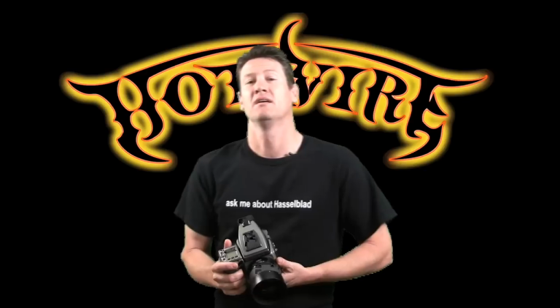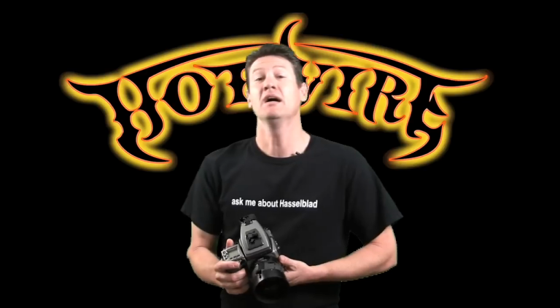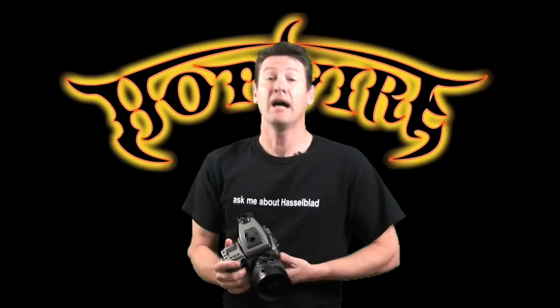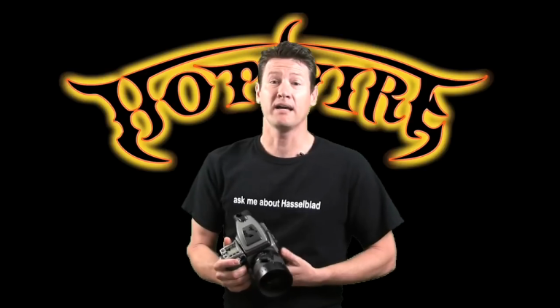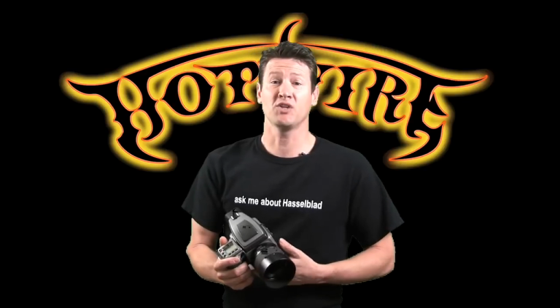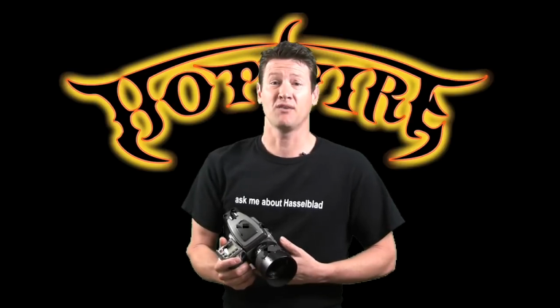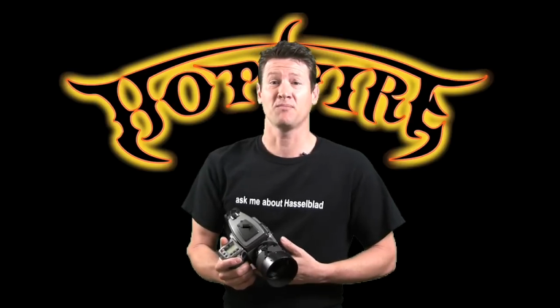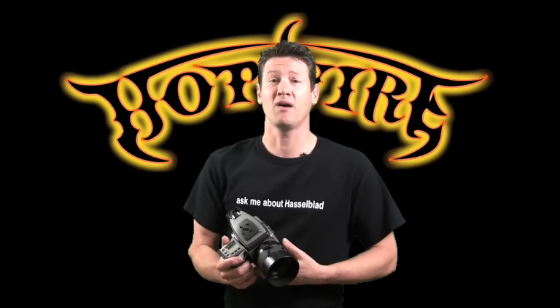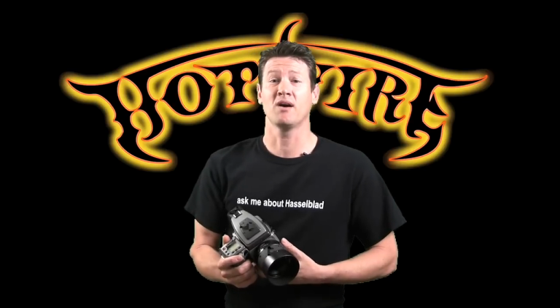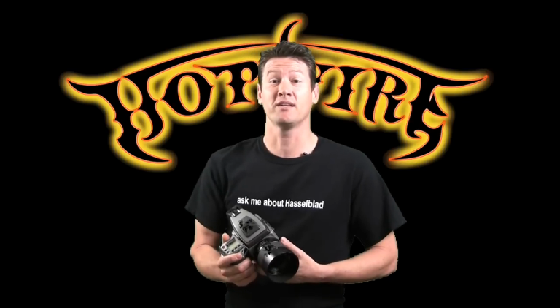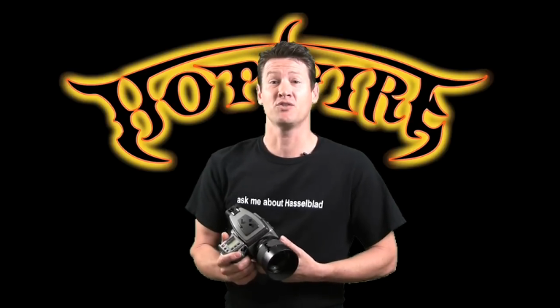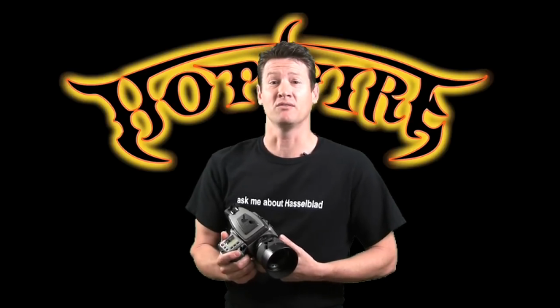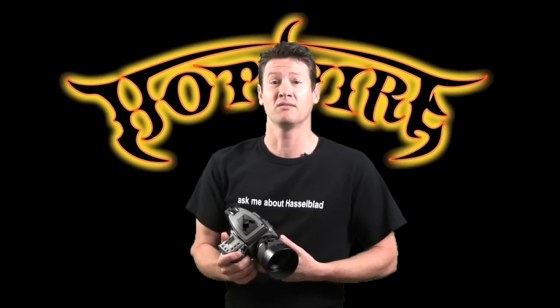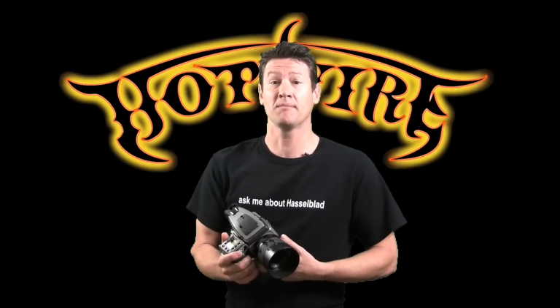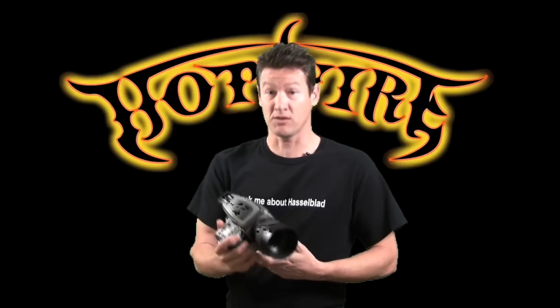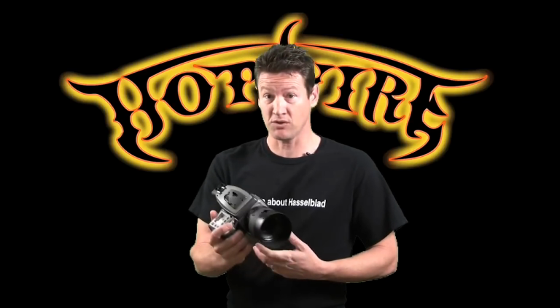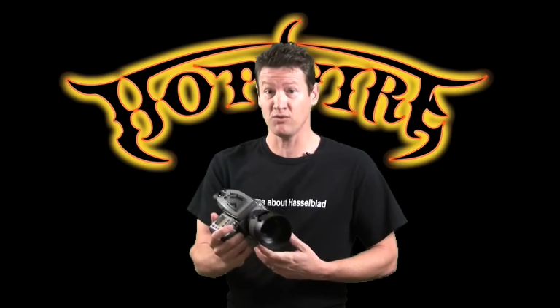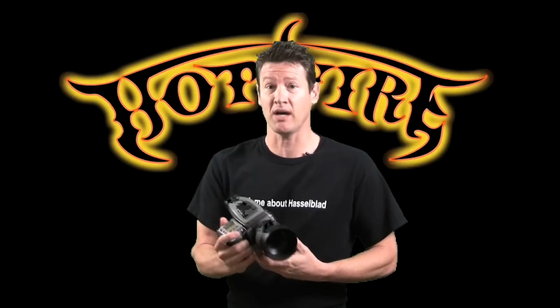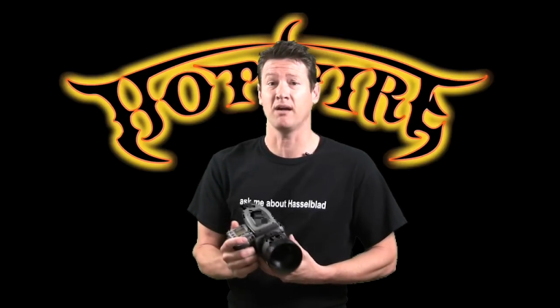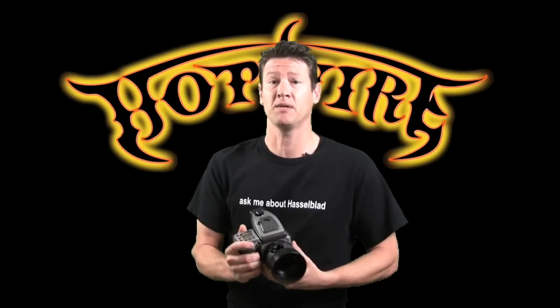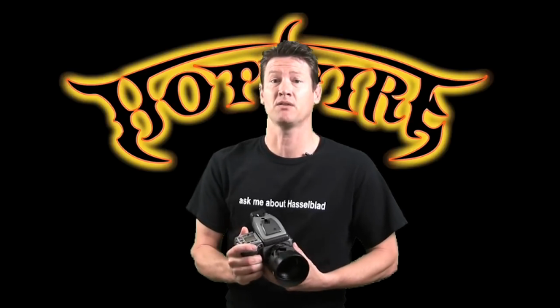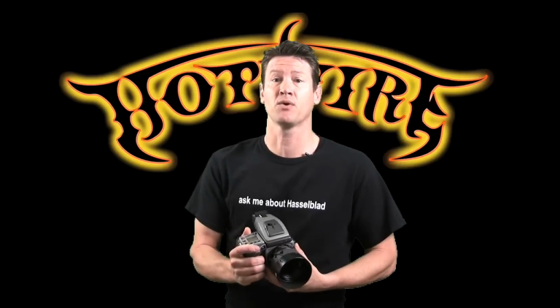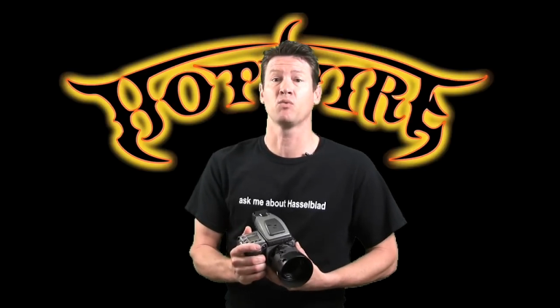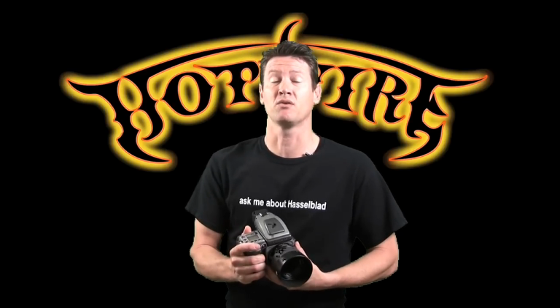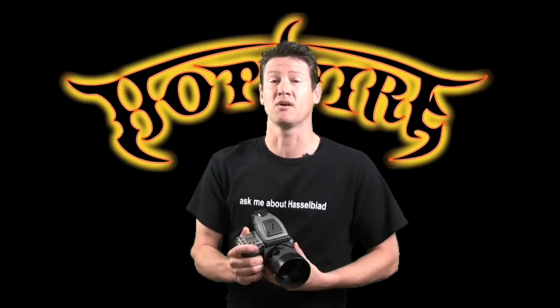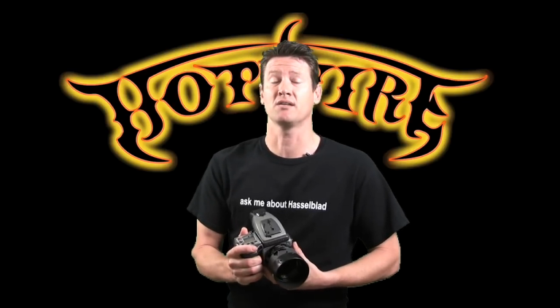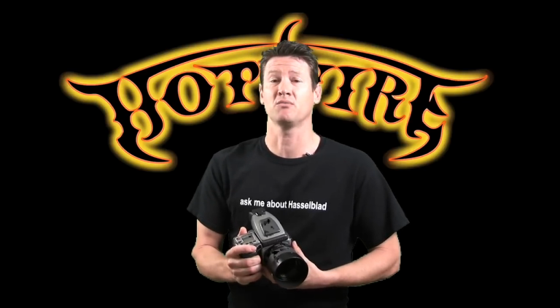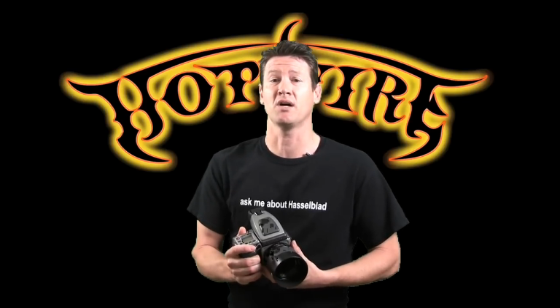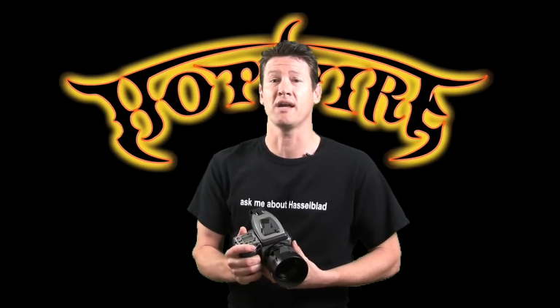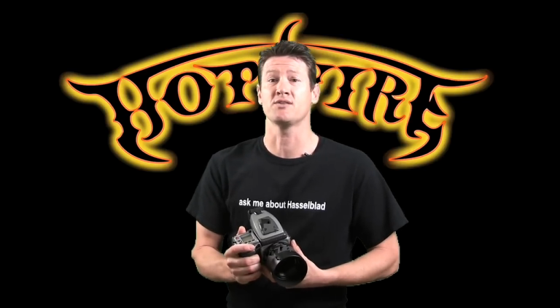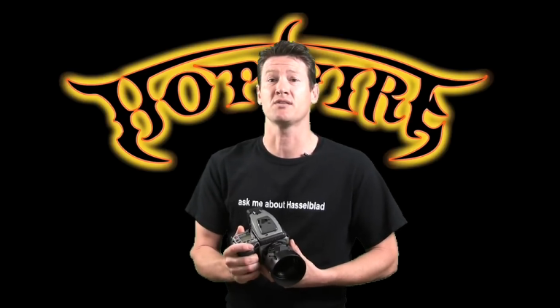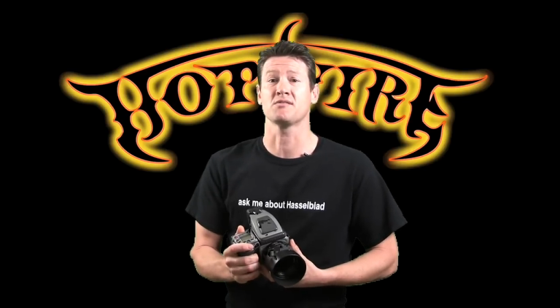Hi, I'm John from Hotwire Digital. I'm going to show you how to update the firmware on your Hasselblad H system.